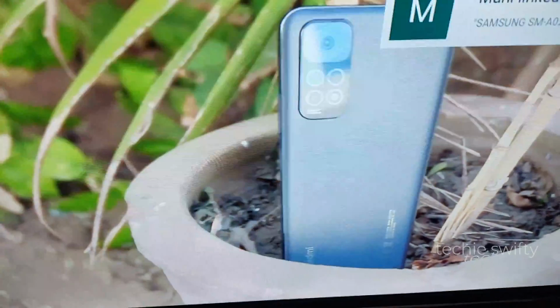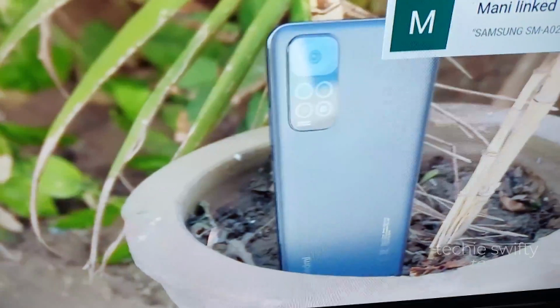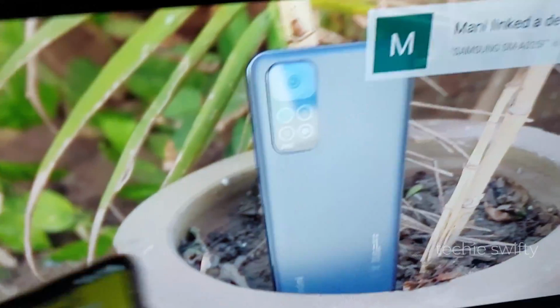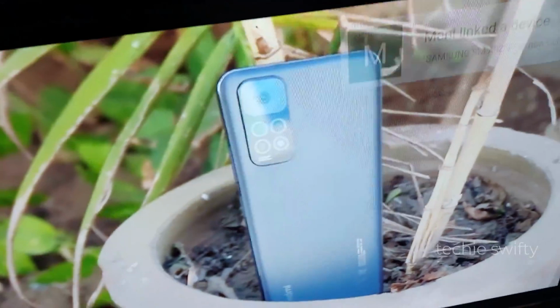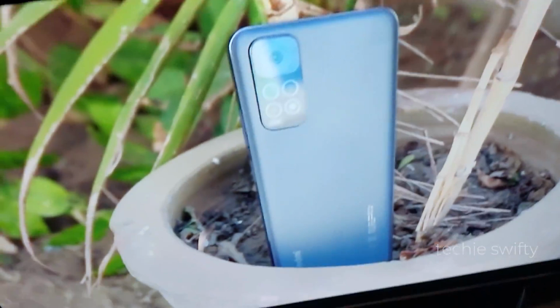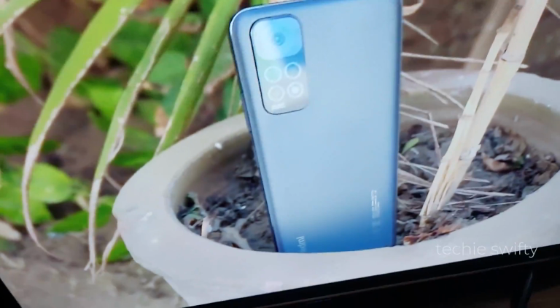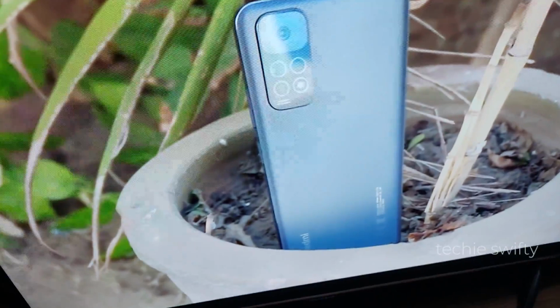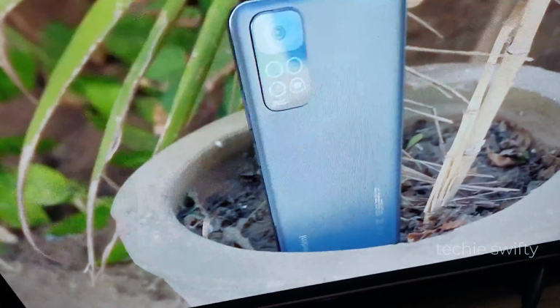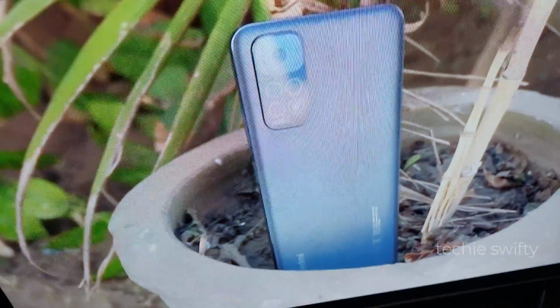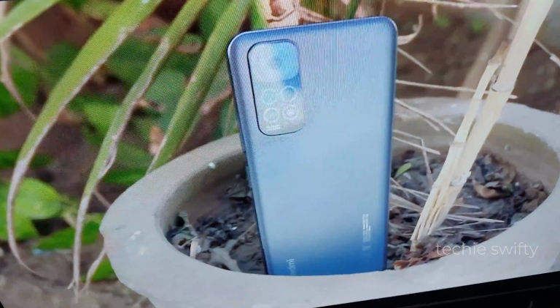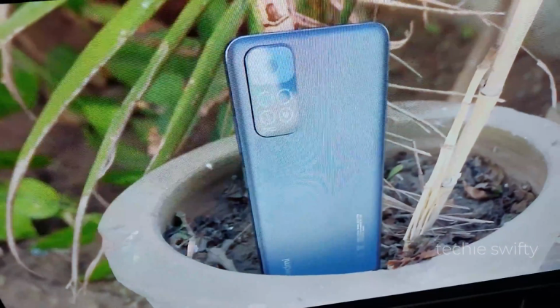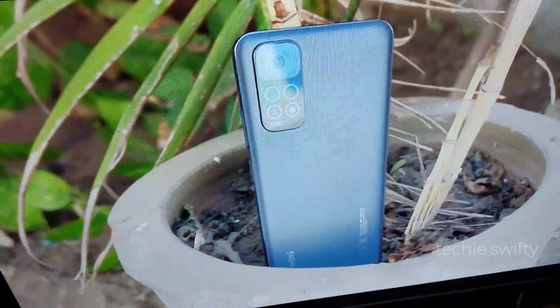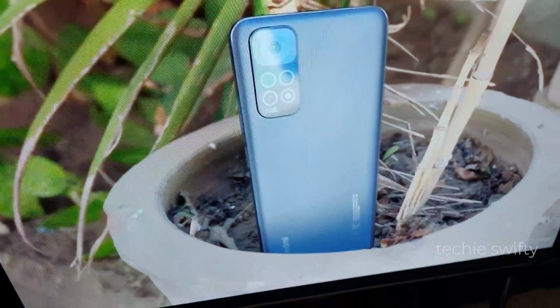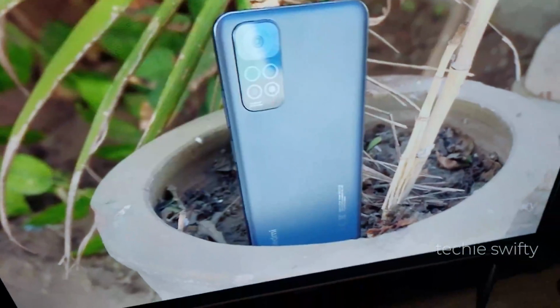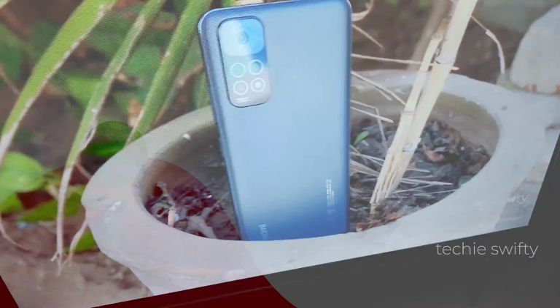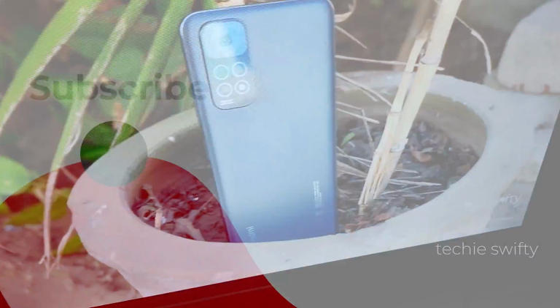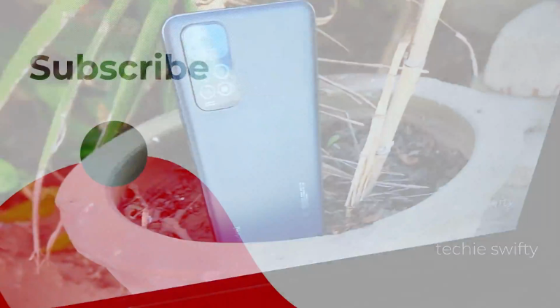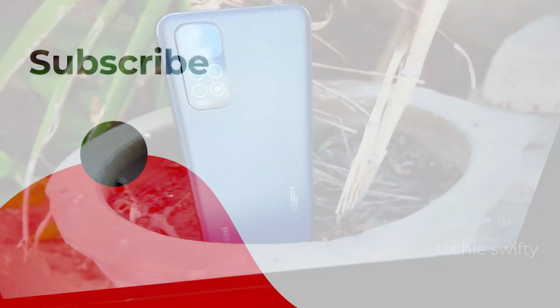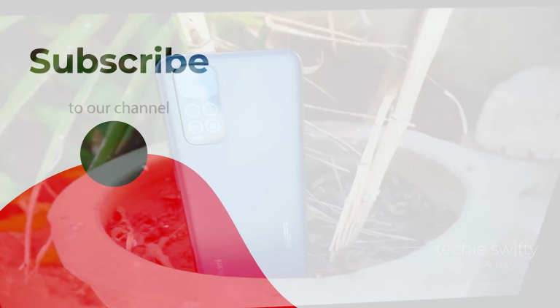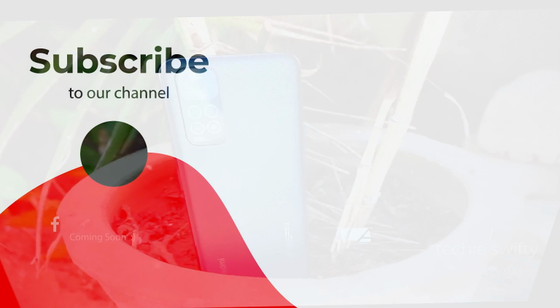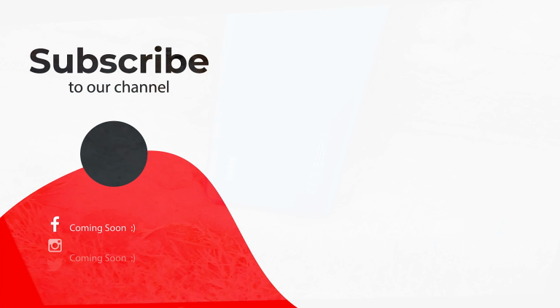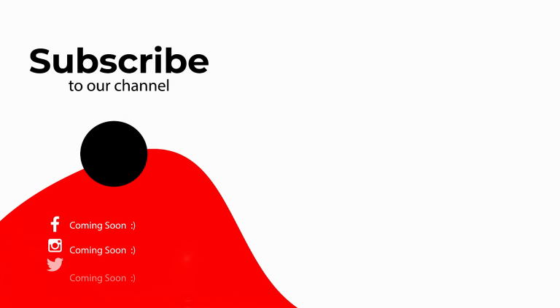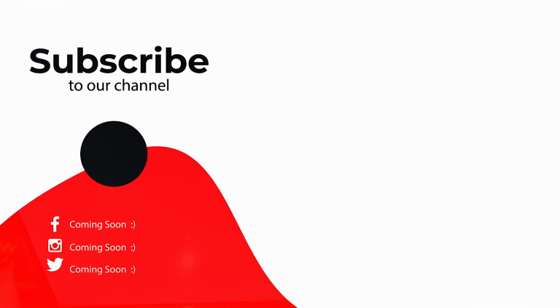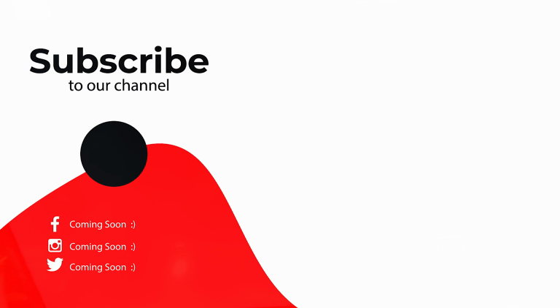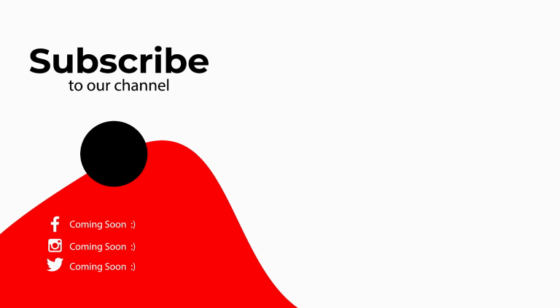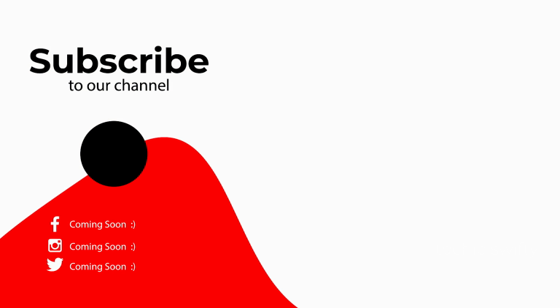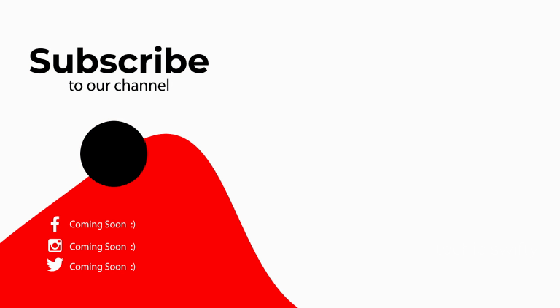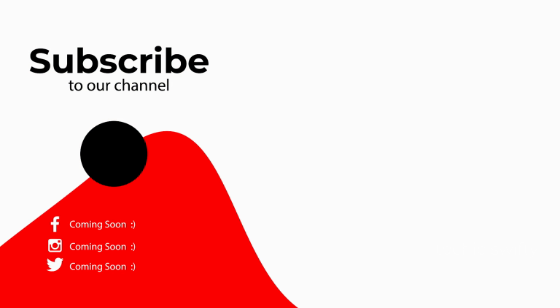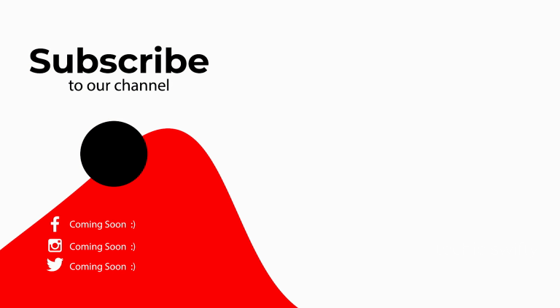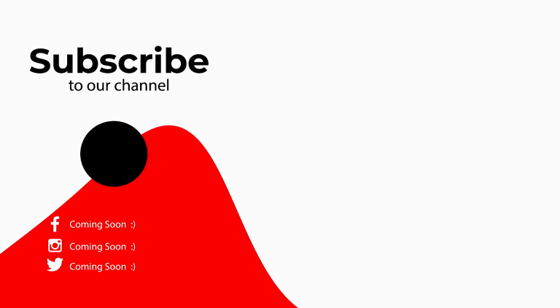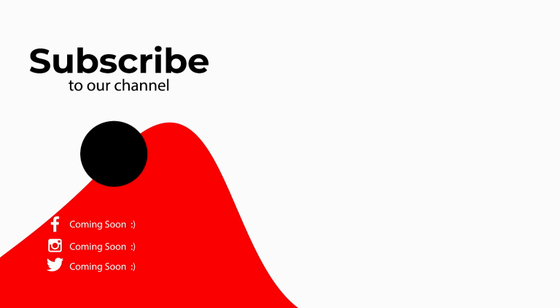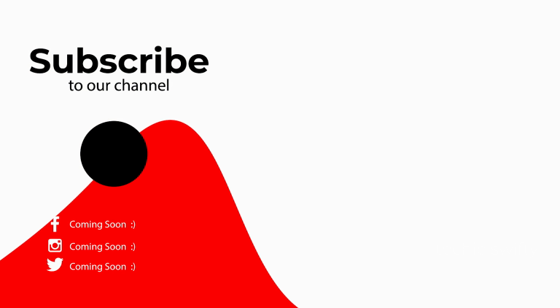That's how you can mirror the screen of your Galaxy A13 to a TV. If you found this video helpful, please like it and subscribe to my channel. See you in the next video — take care, signing off!